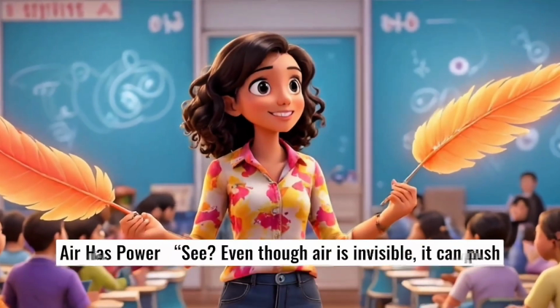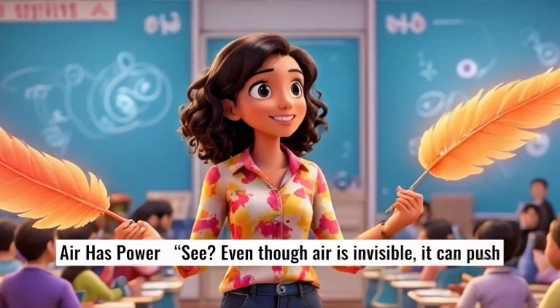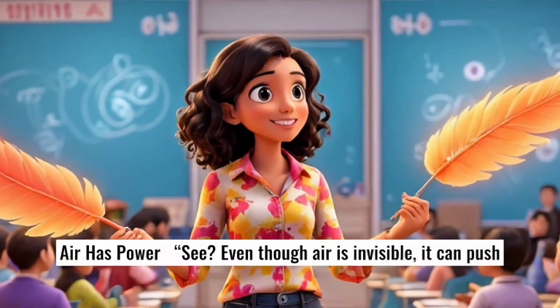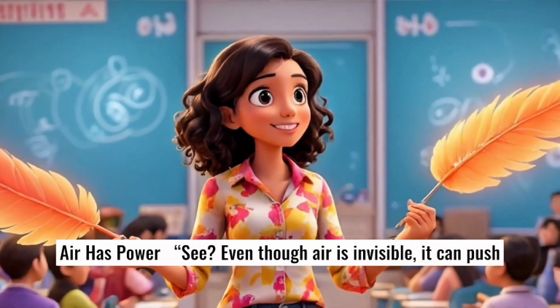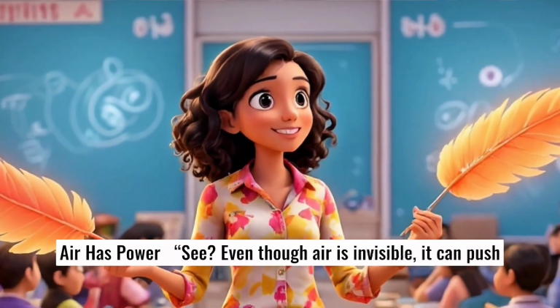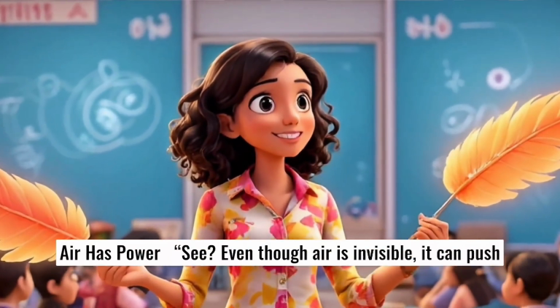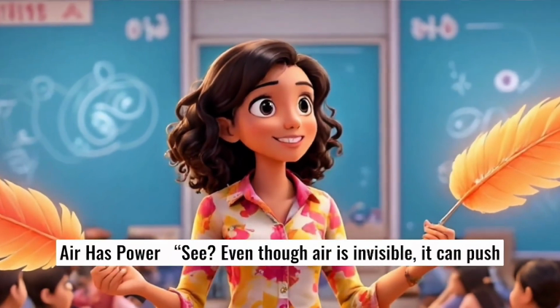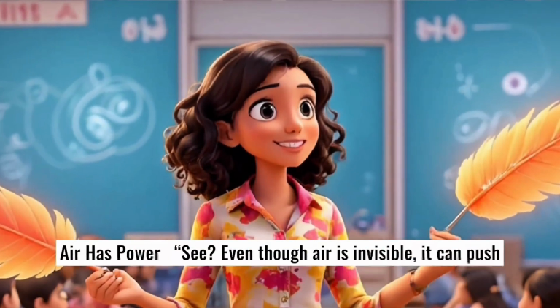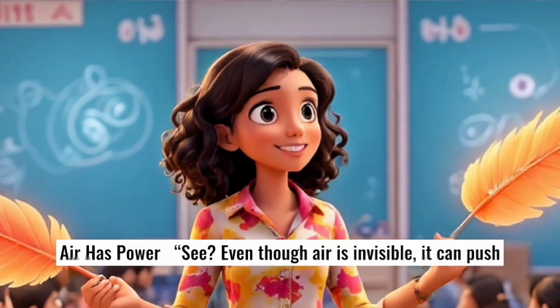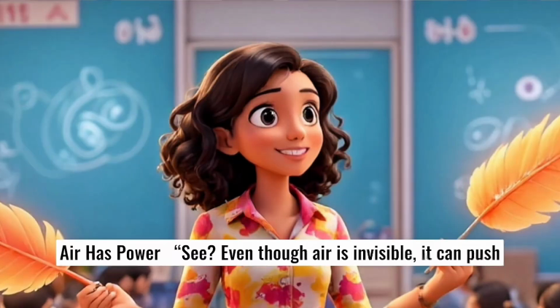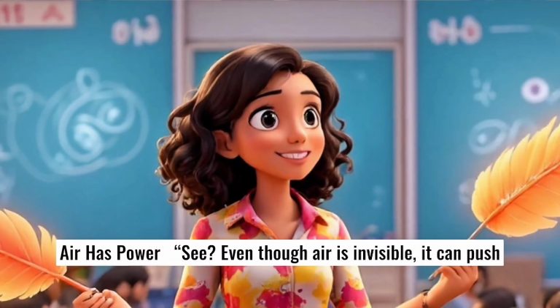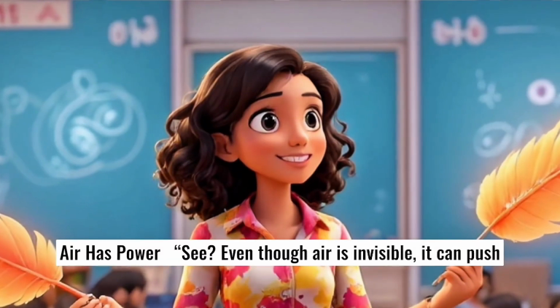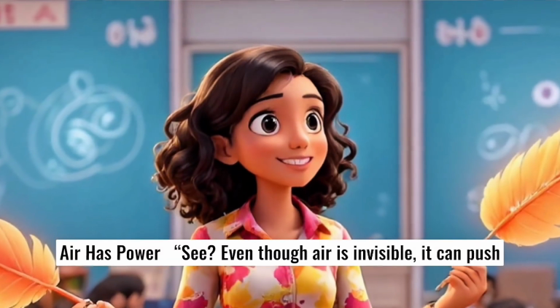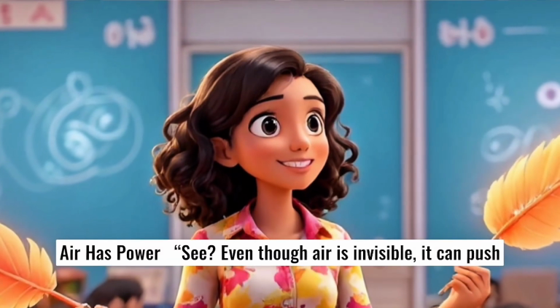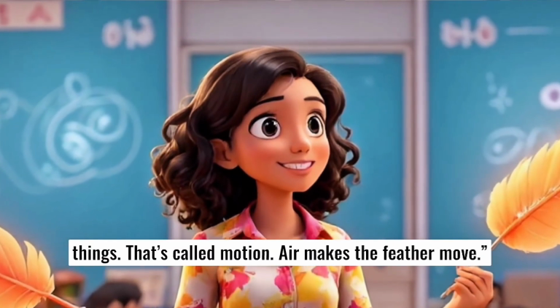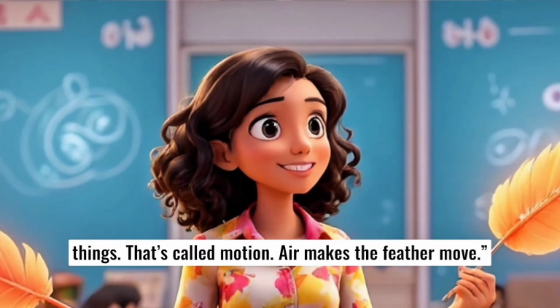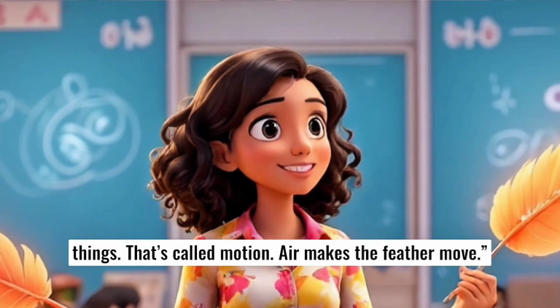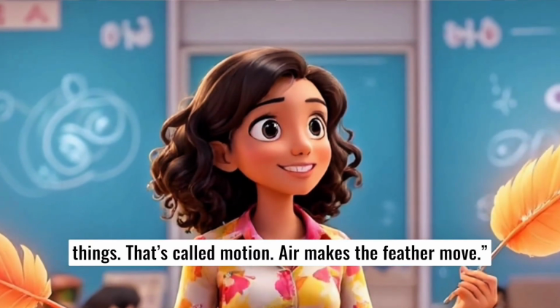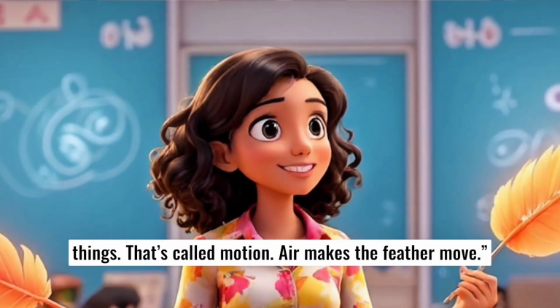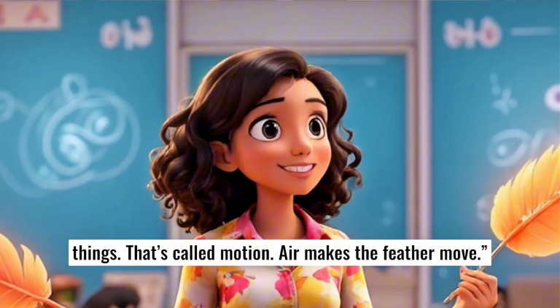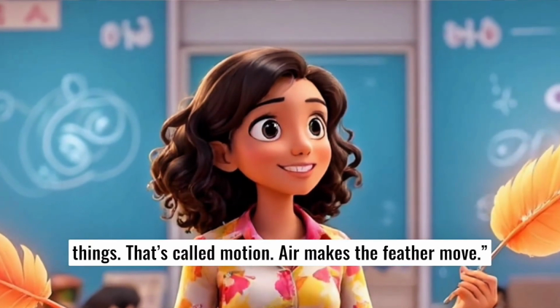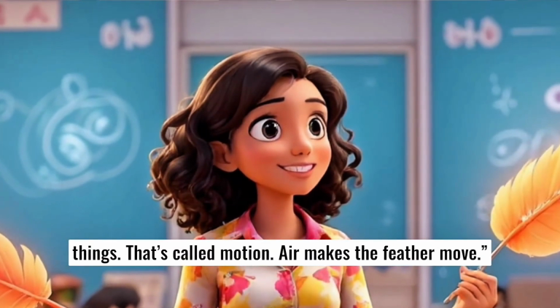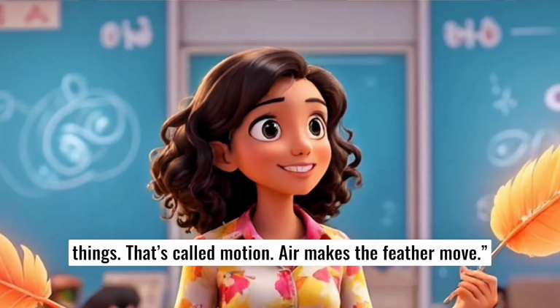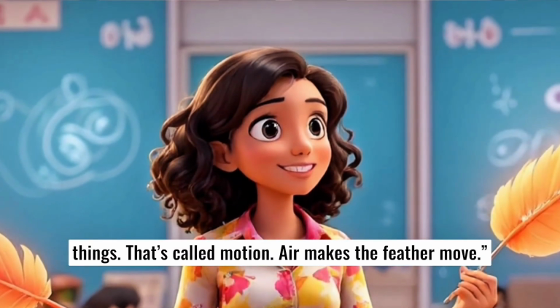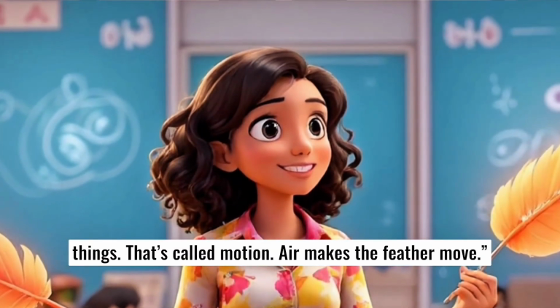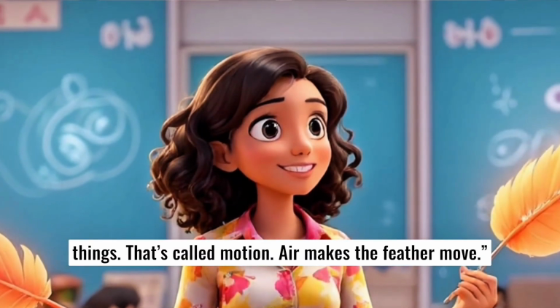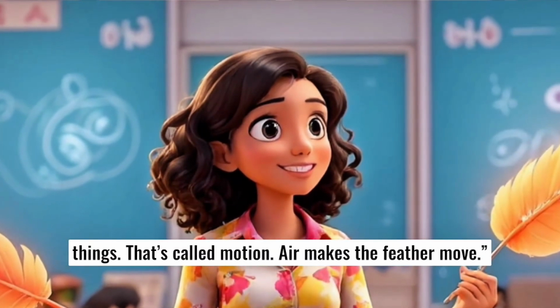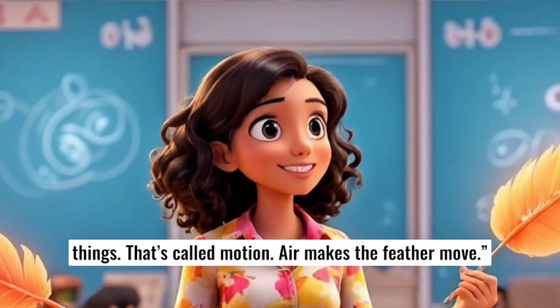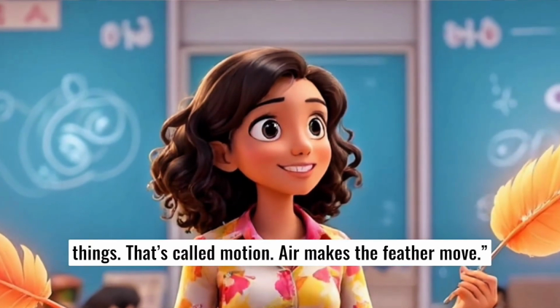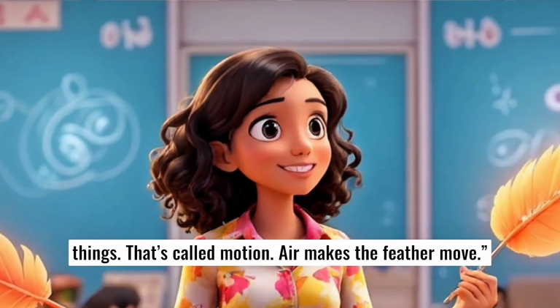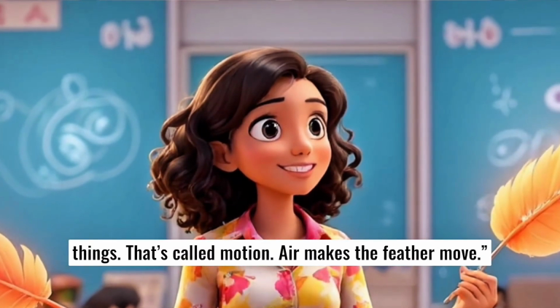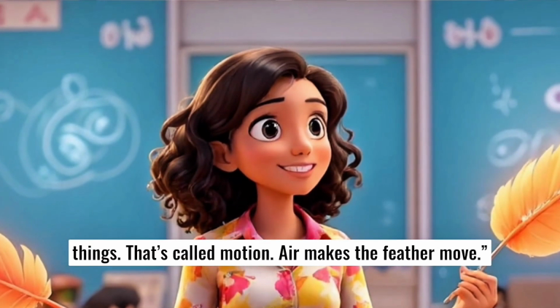Even though air is invisible, it can push things. That's called motion. Air makes the feather move.